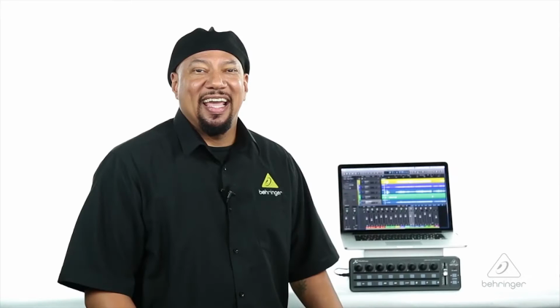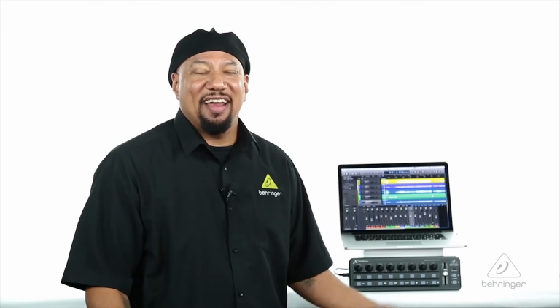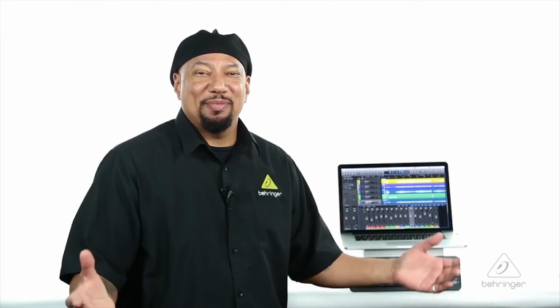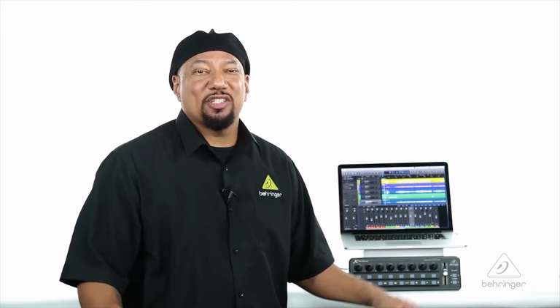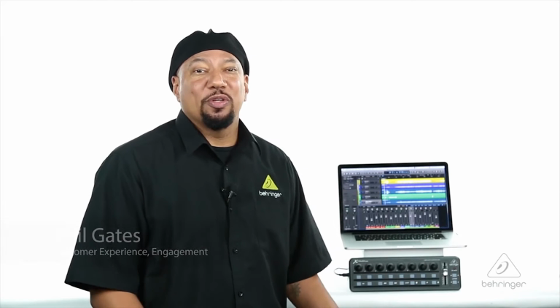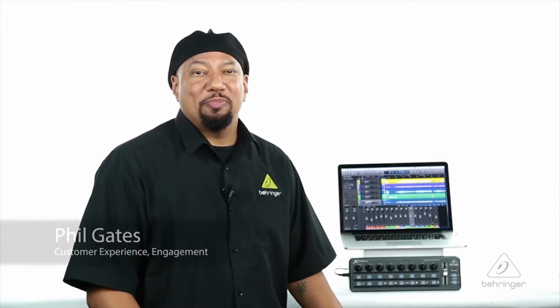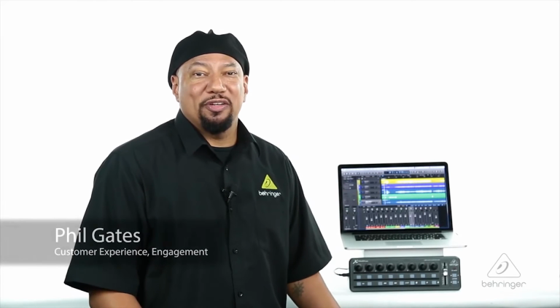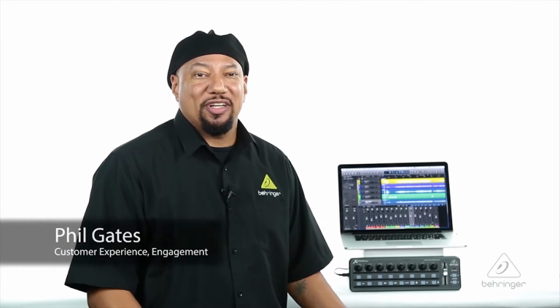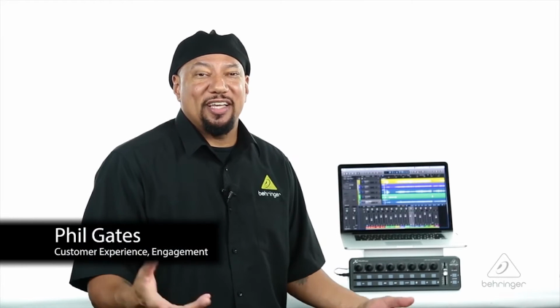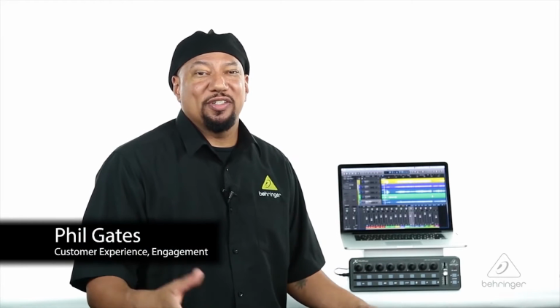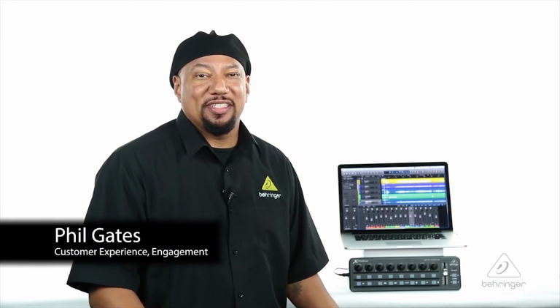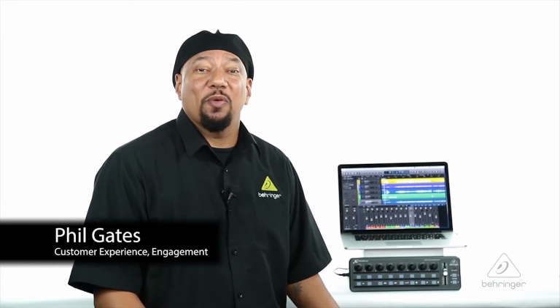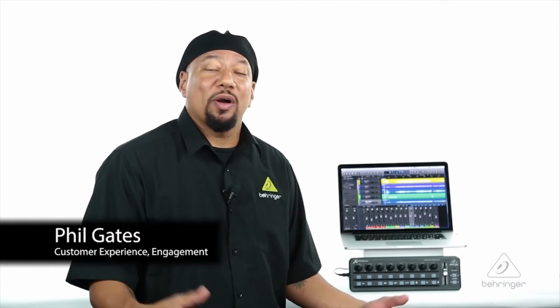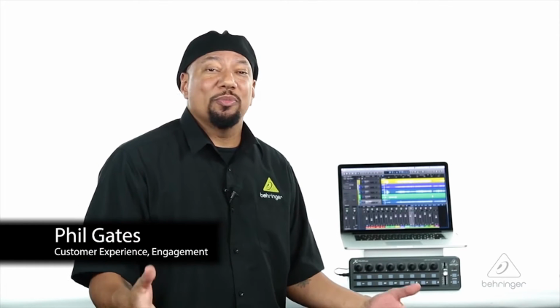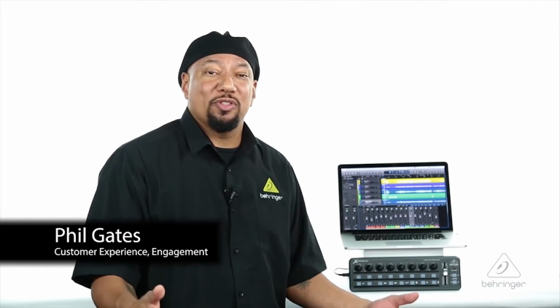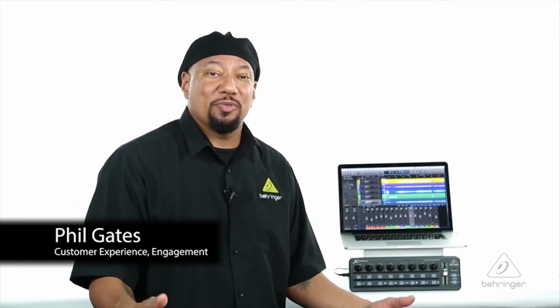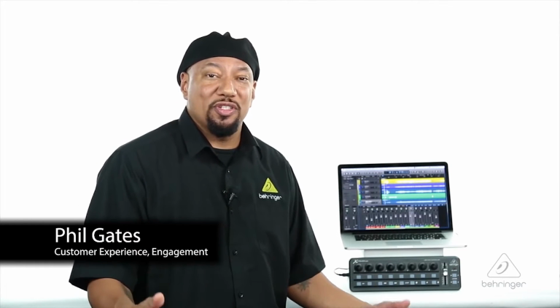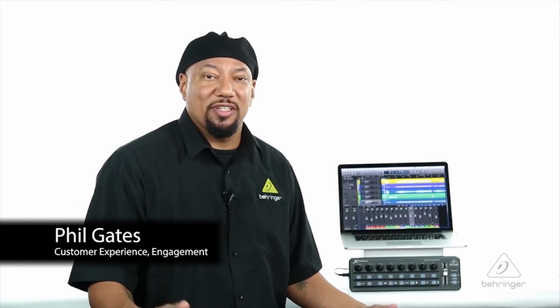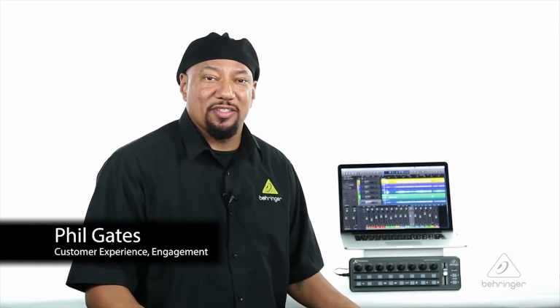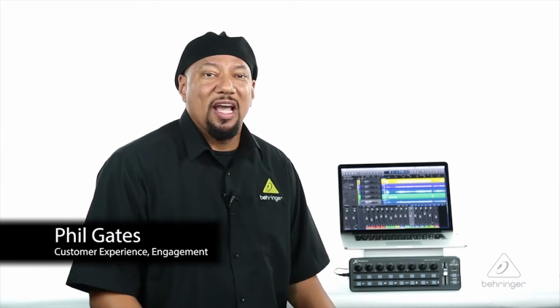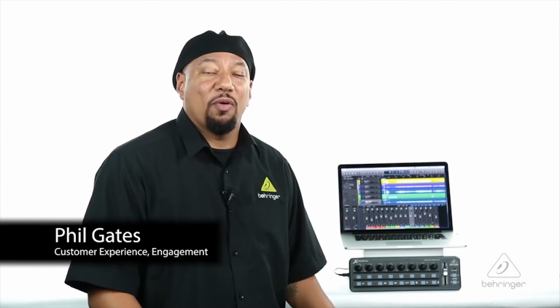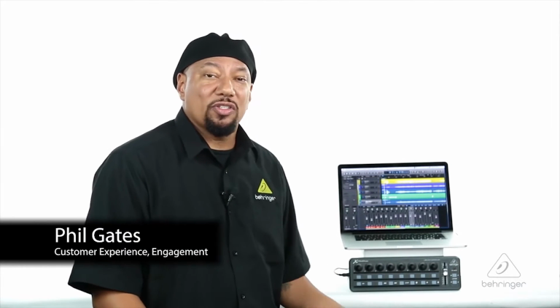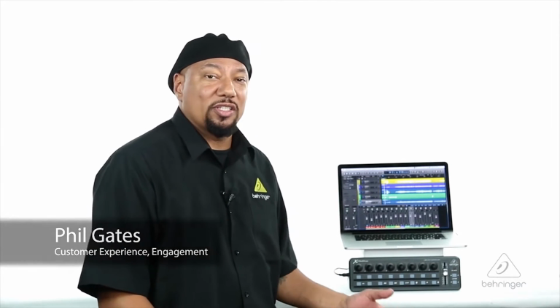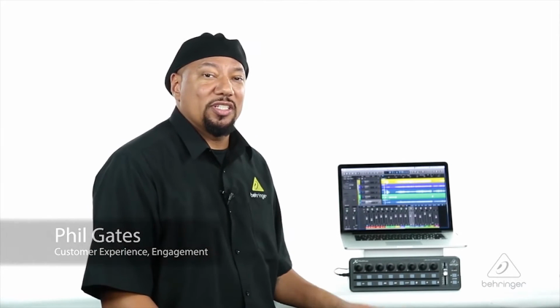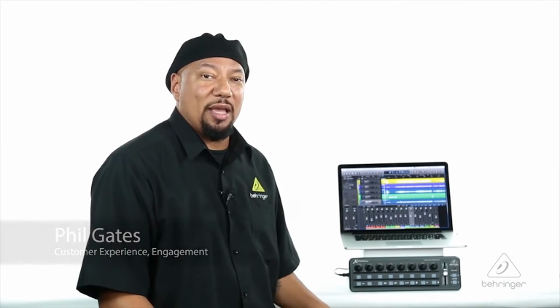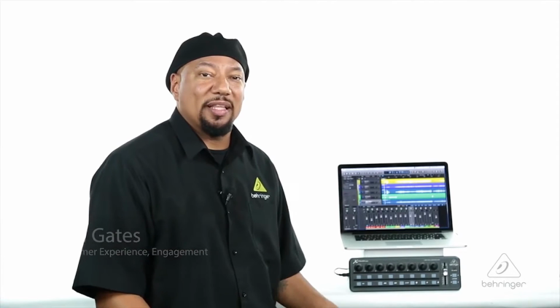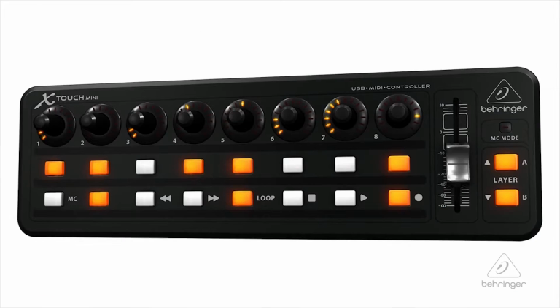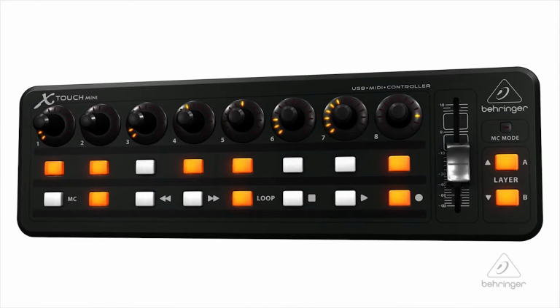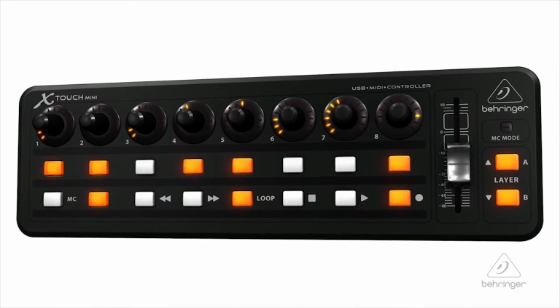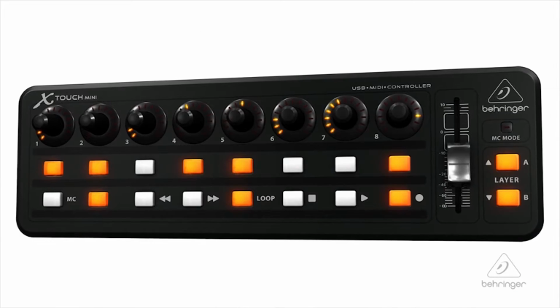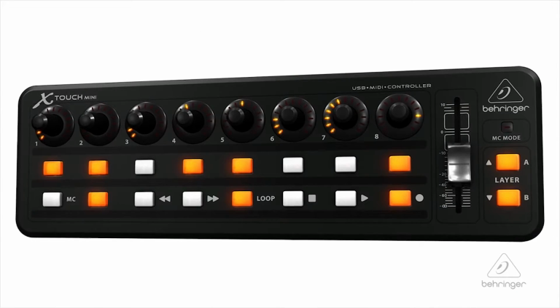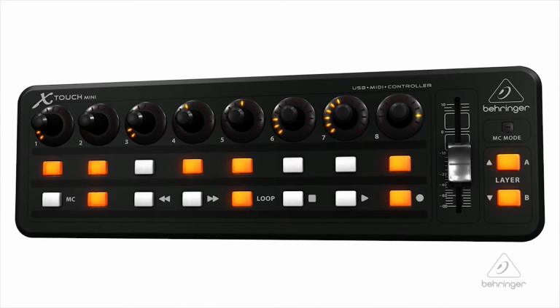Hey everybody, it's Phil with Behringer. How are you doing today? Welcome to Music Group Studios. I want to talk to you today about the X-Touch Mini.